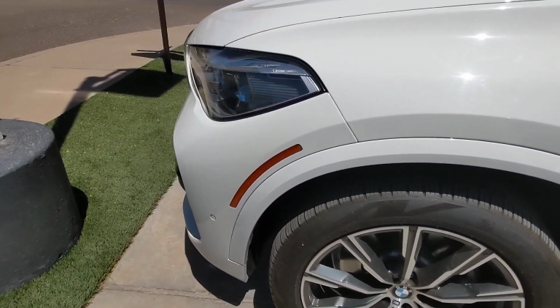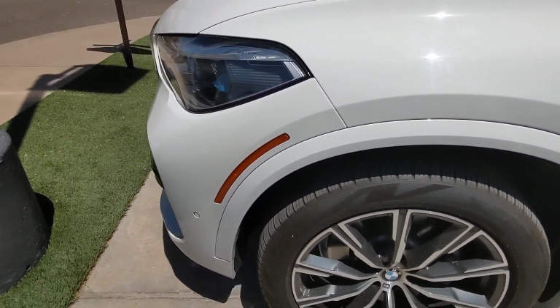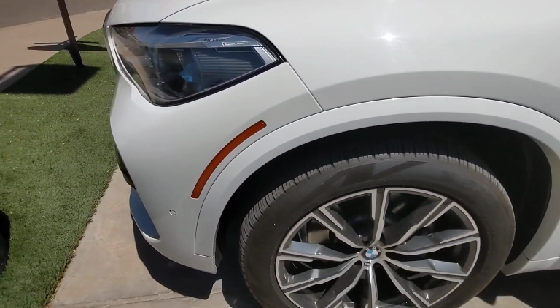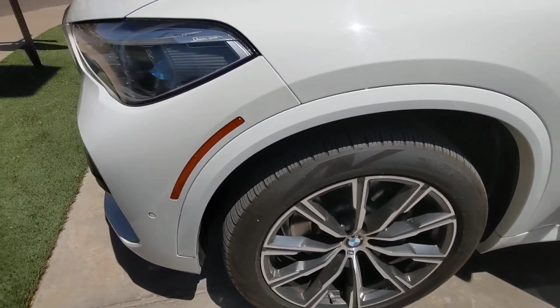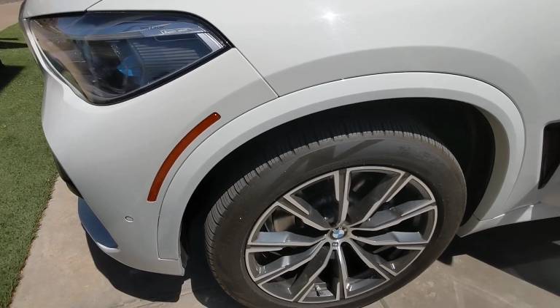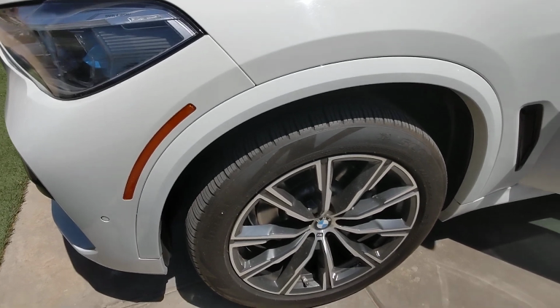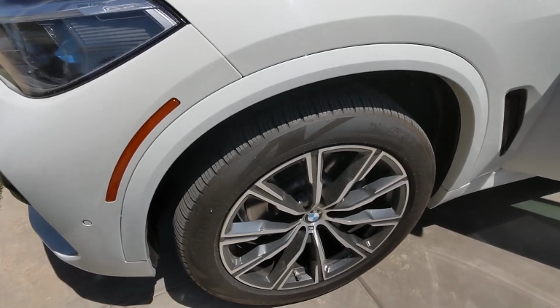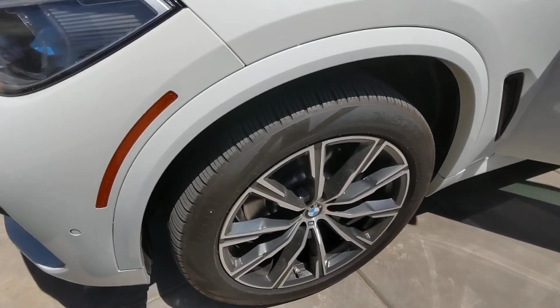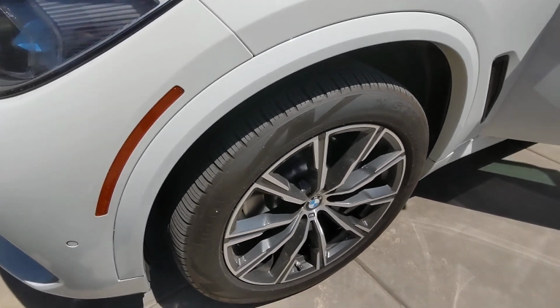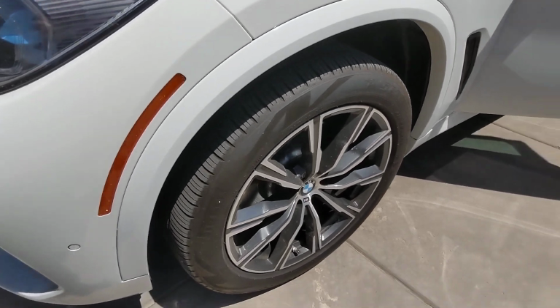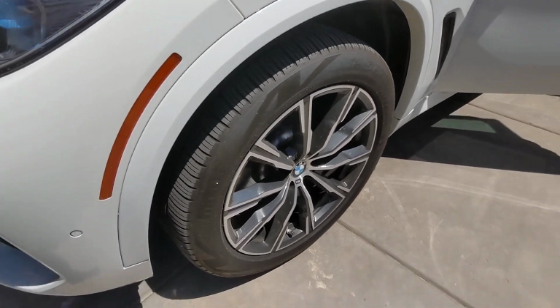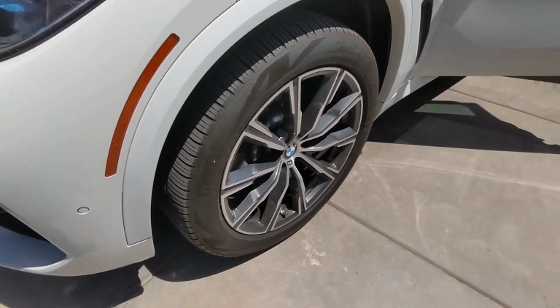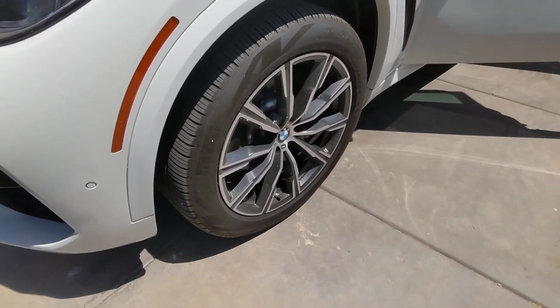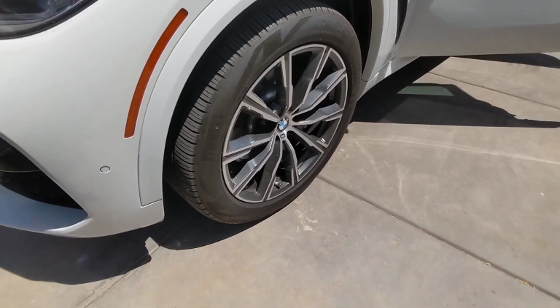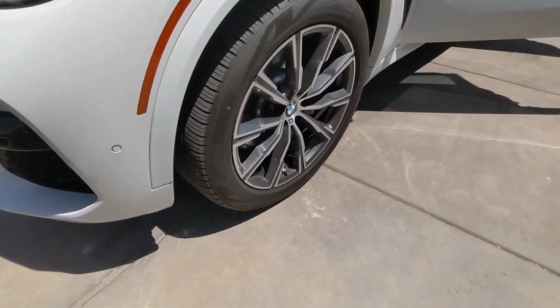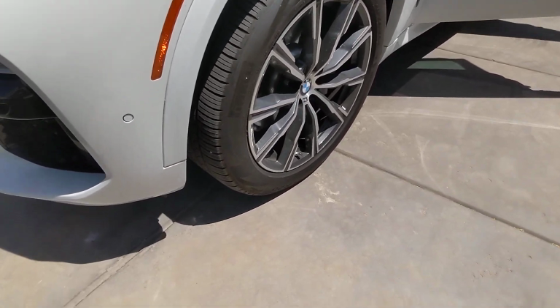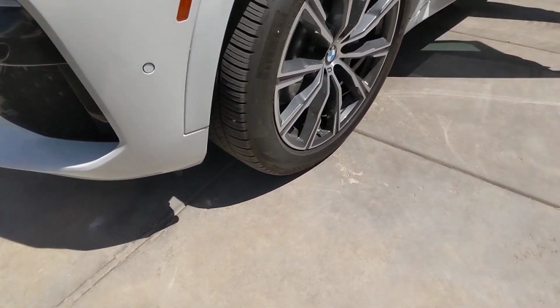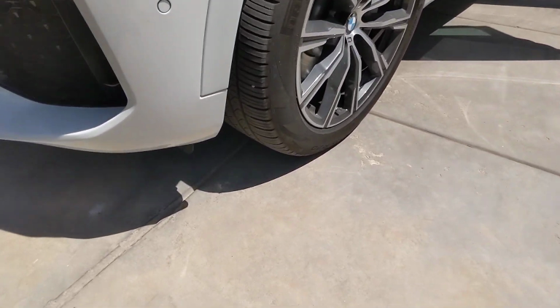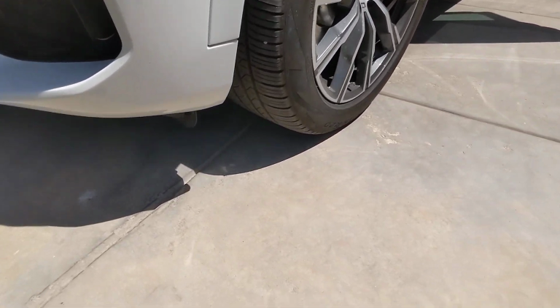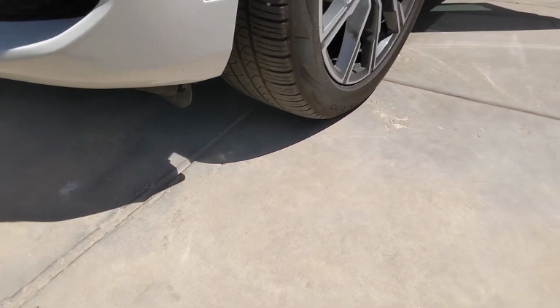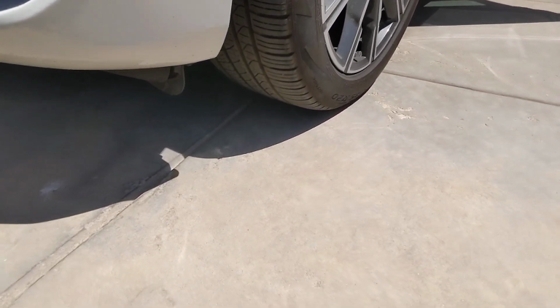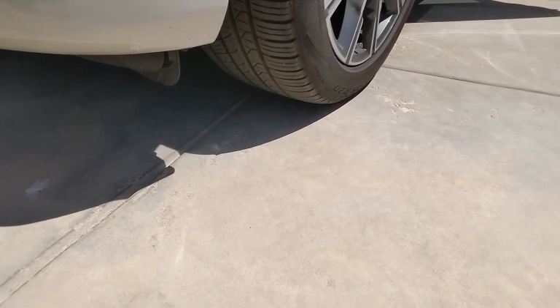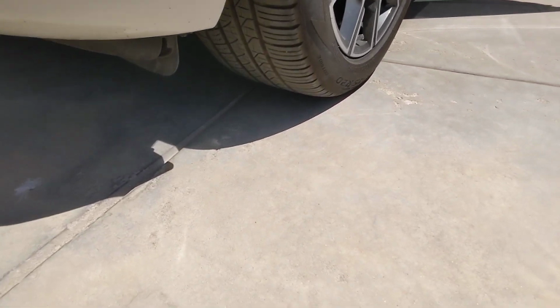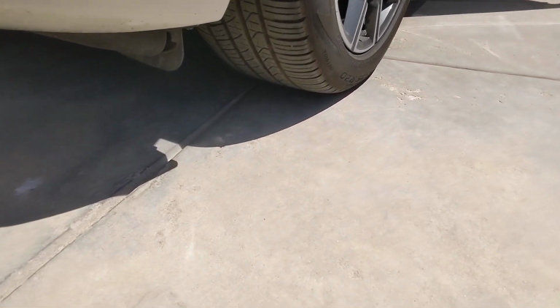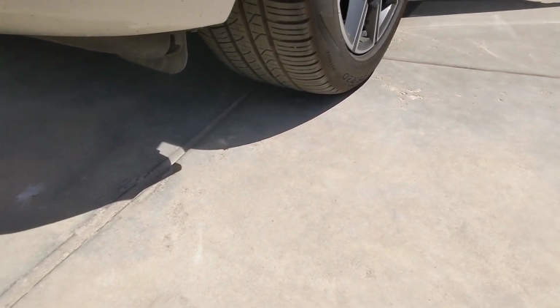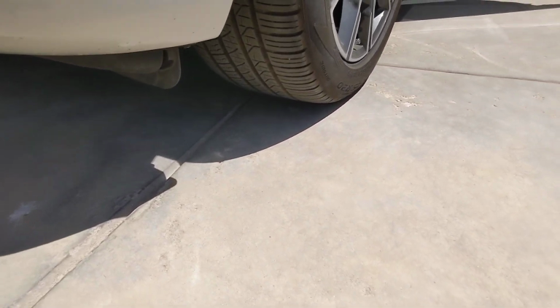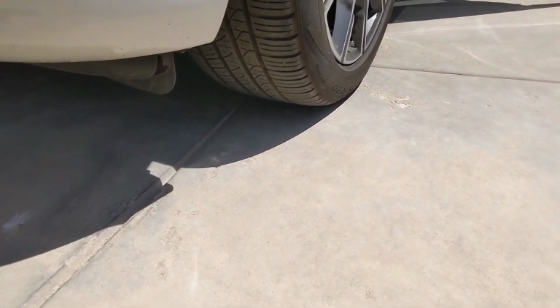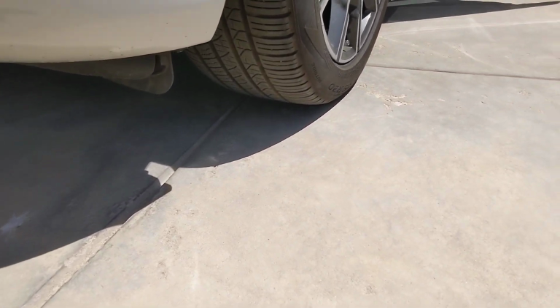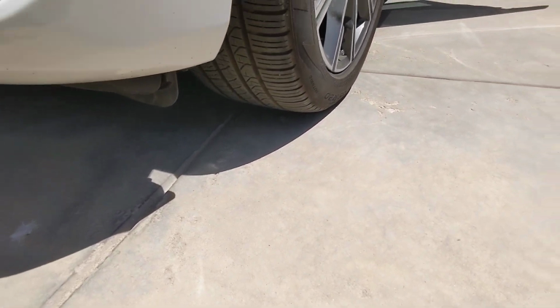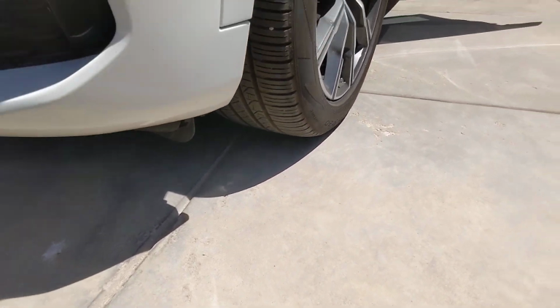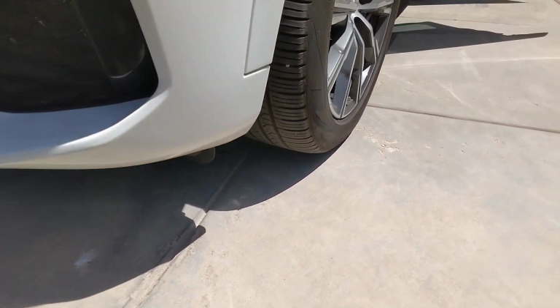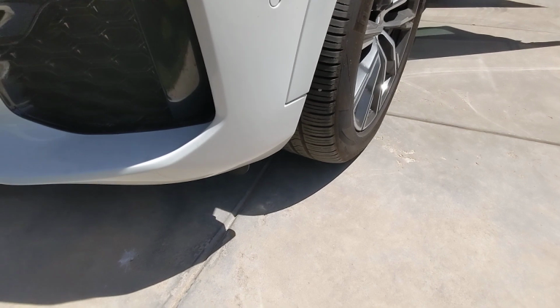Nice wheels. It's an M Sport, of course. Good rubber.